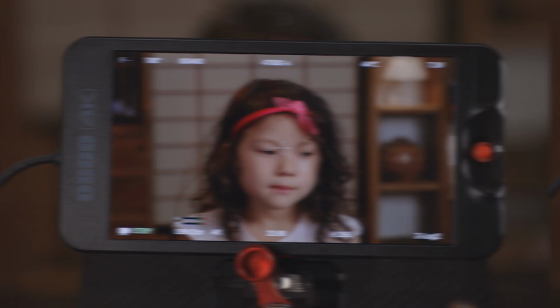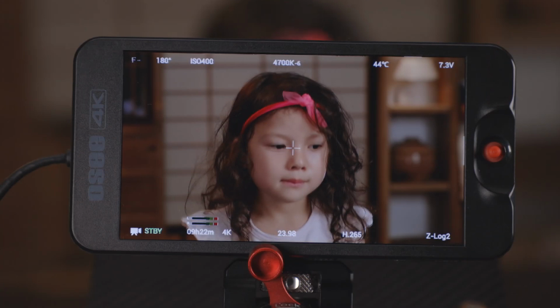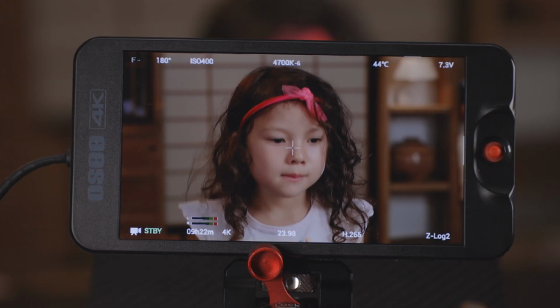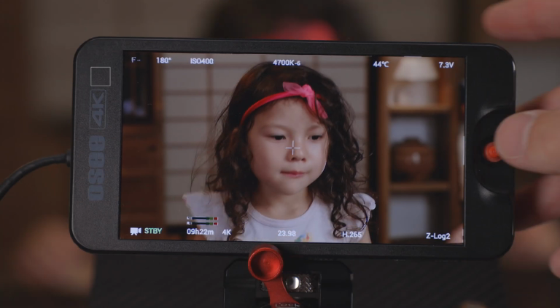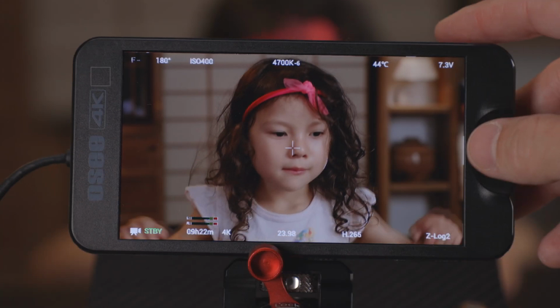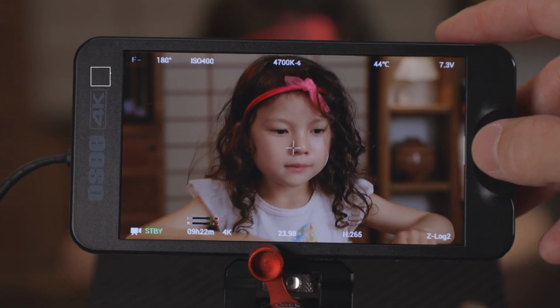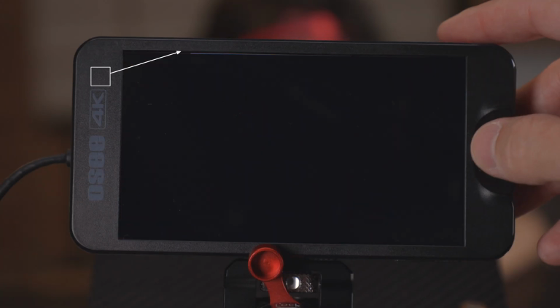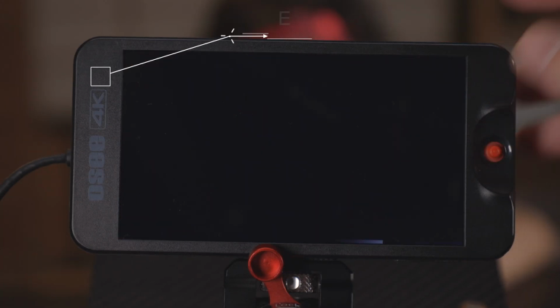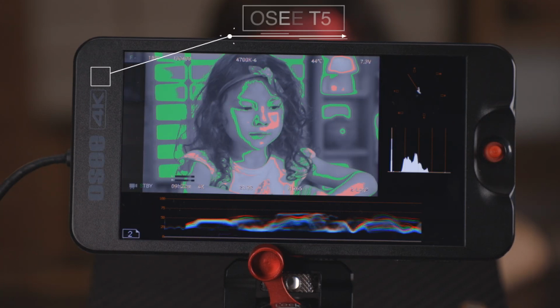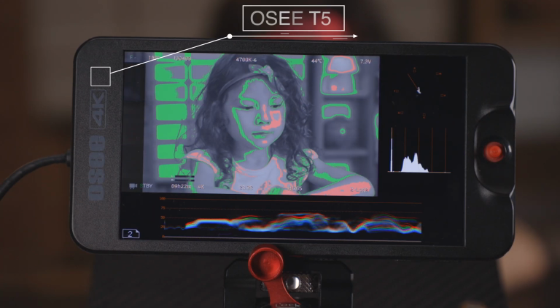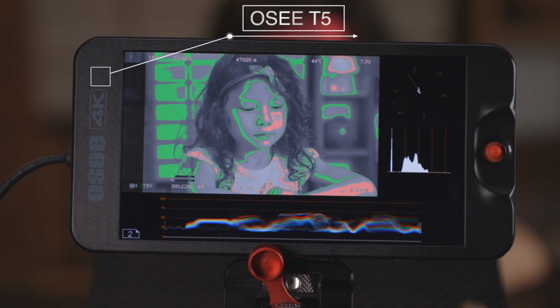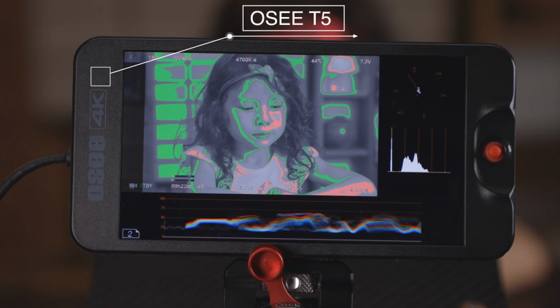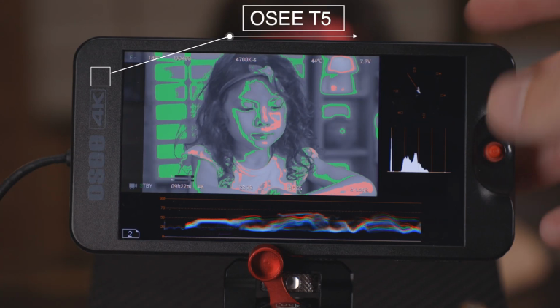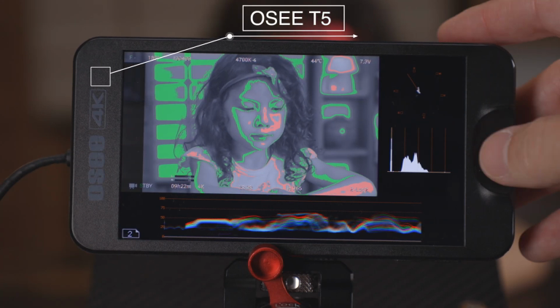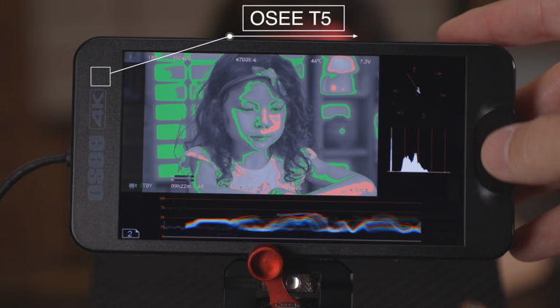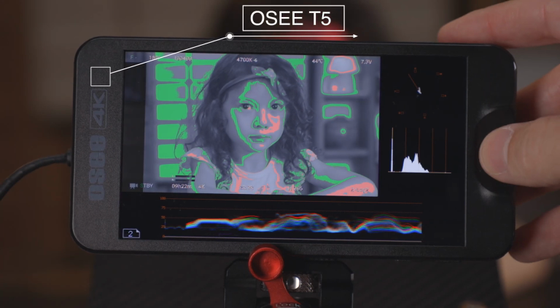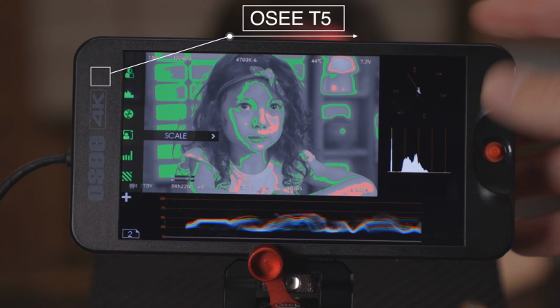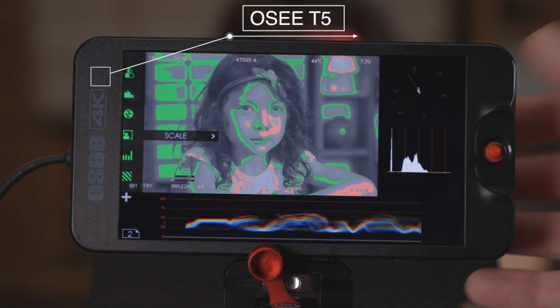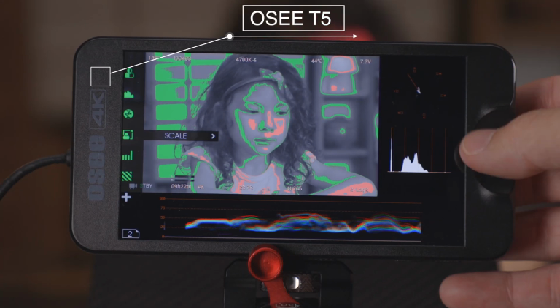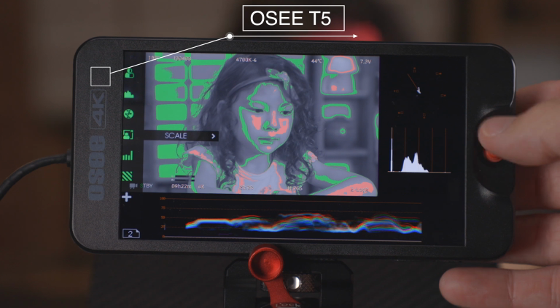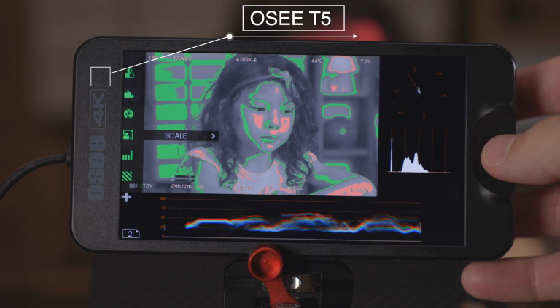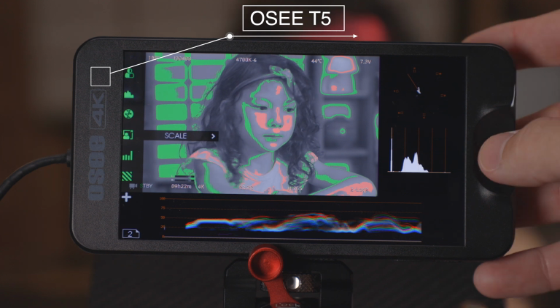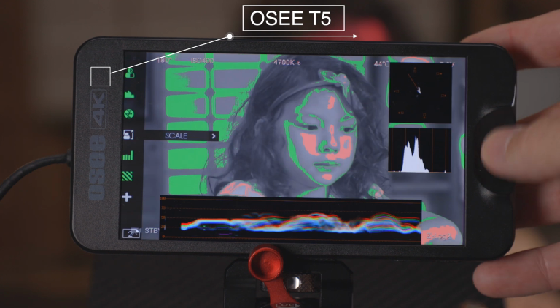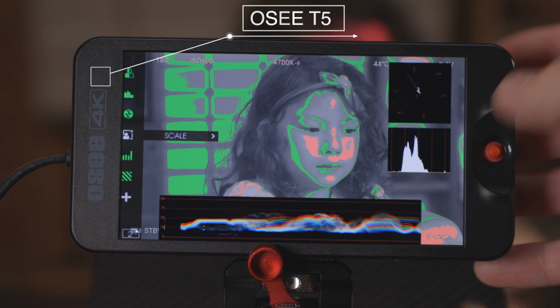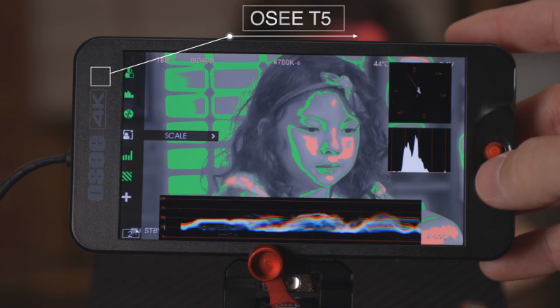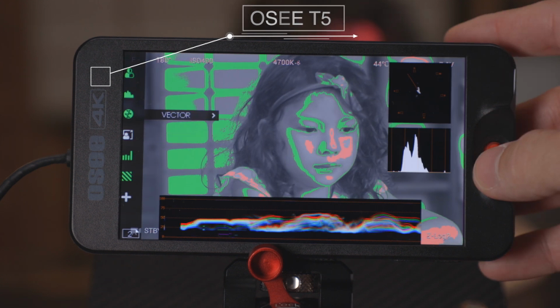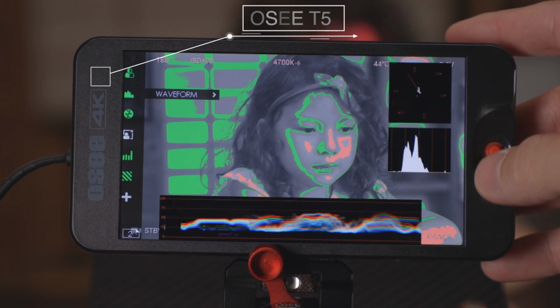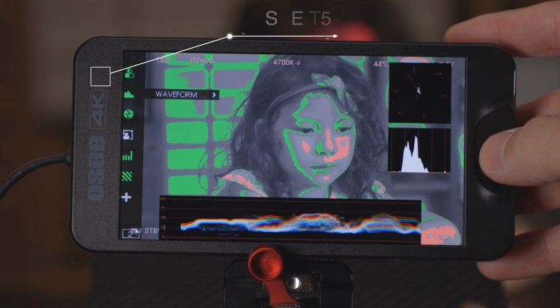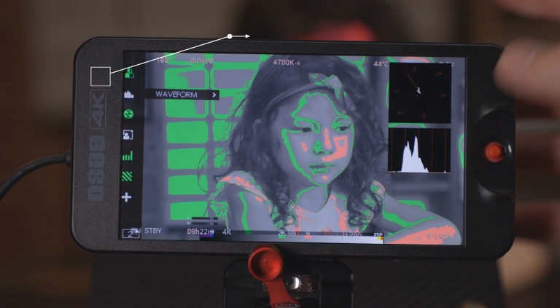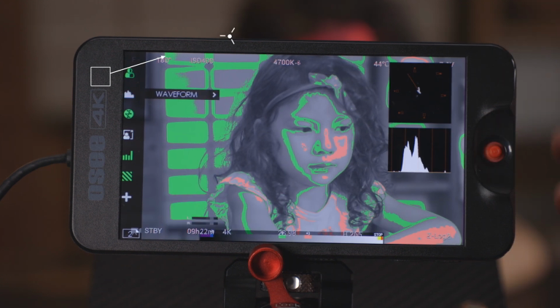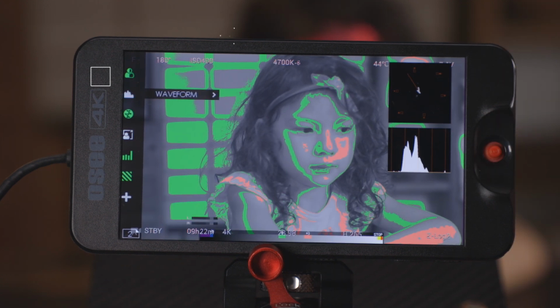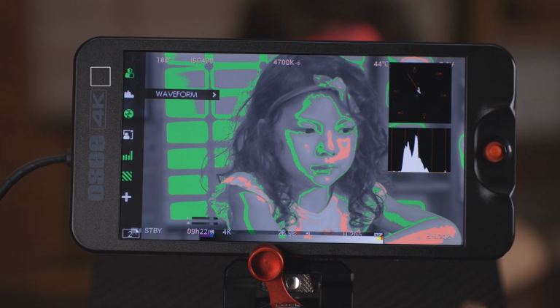We're going to go over into my exposure page here where I have all my exposure tools set, and just to show you this a little more clearly, we're going to turn off the scale and turn off the waveform.